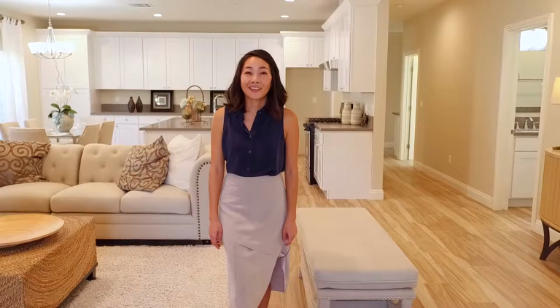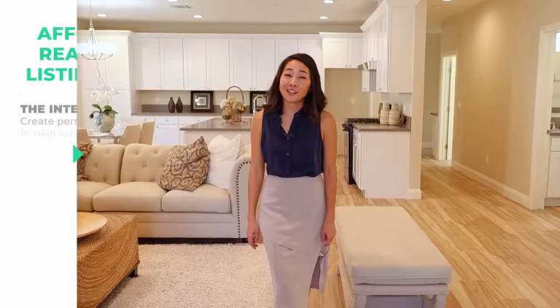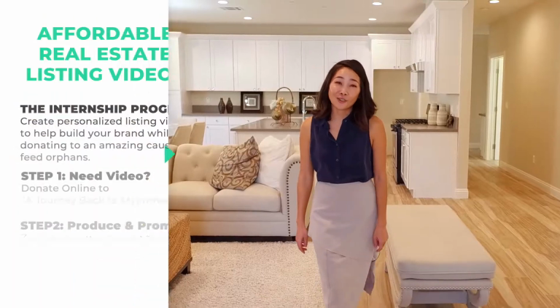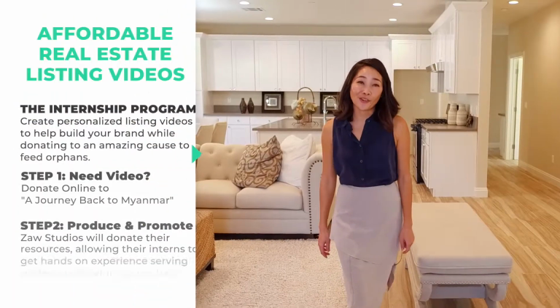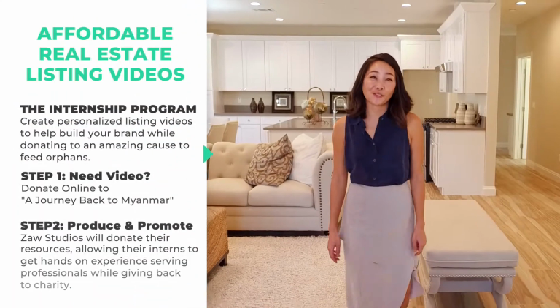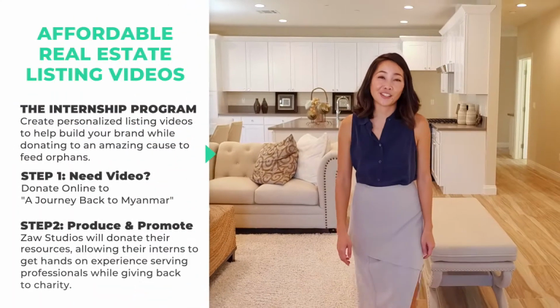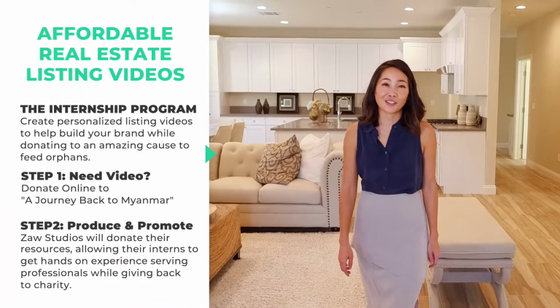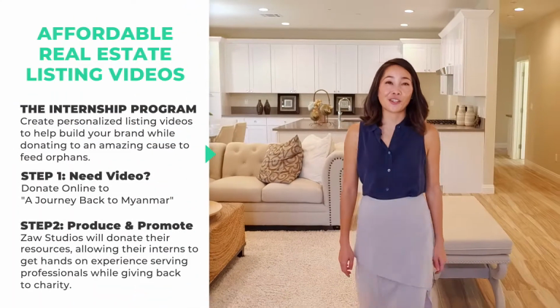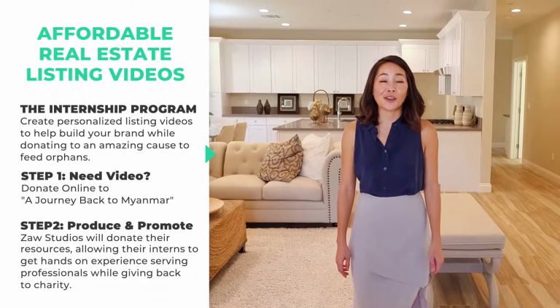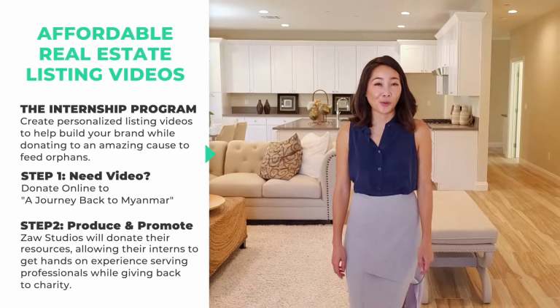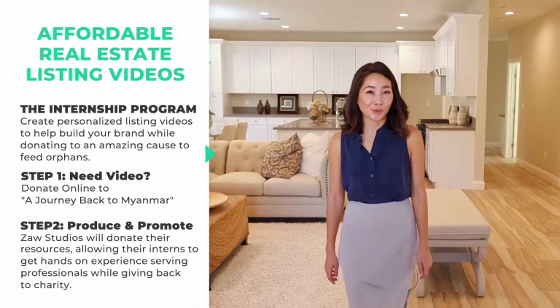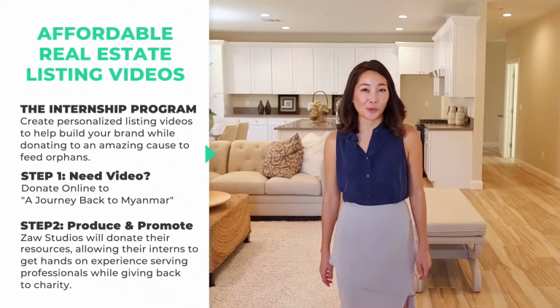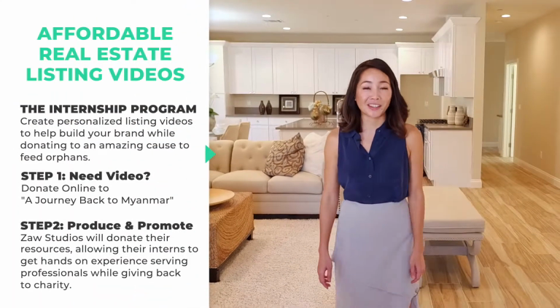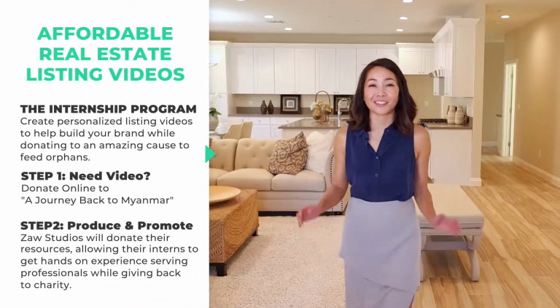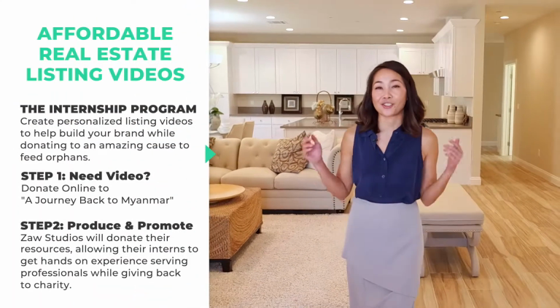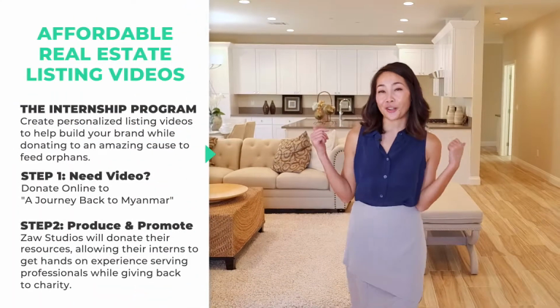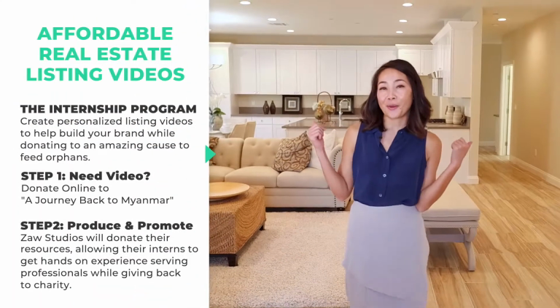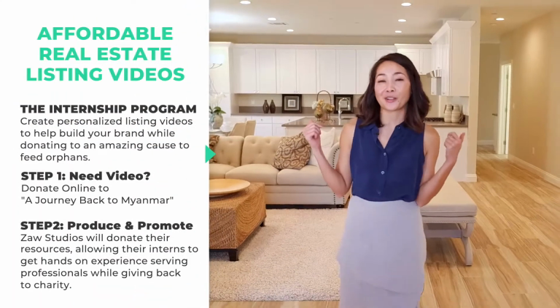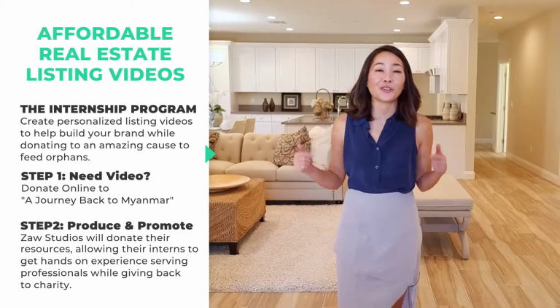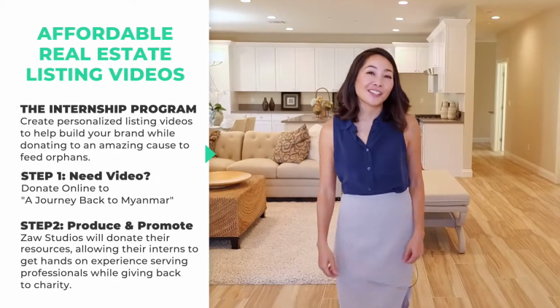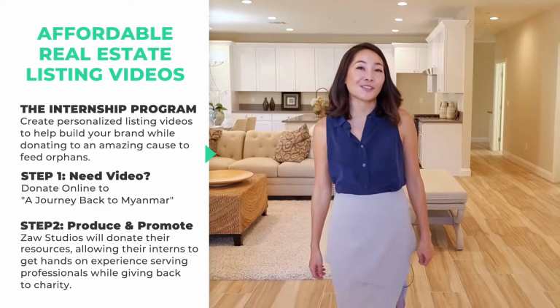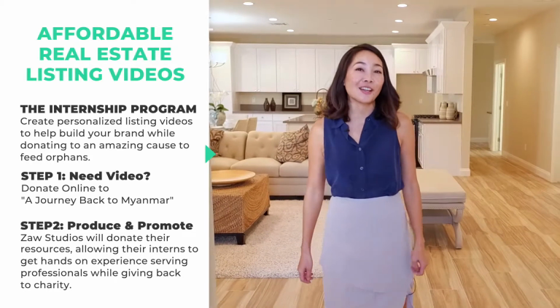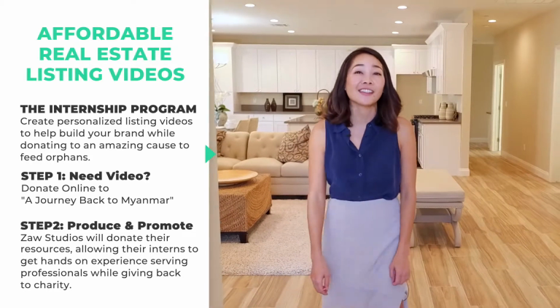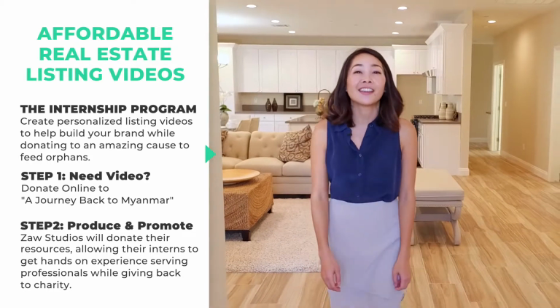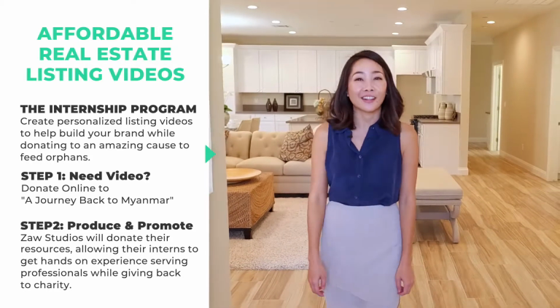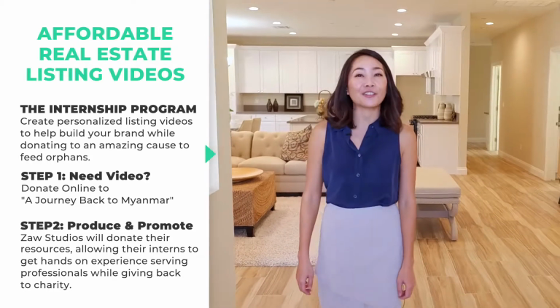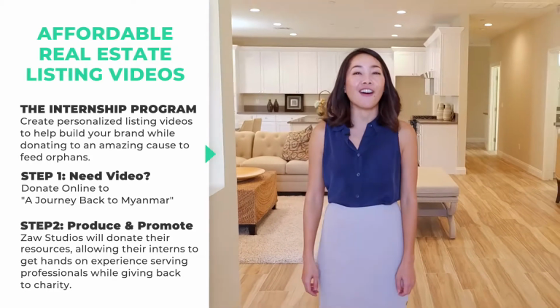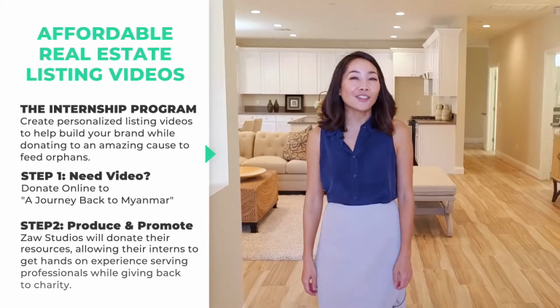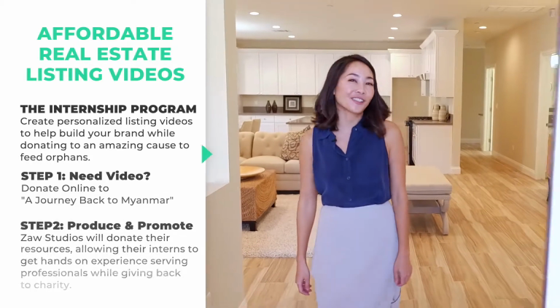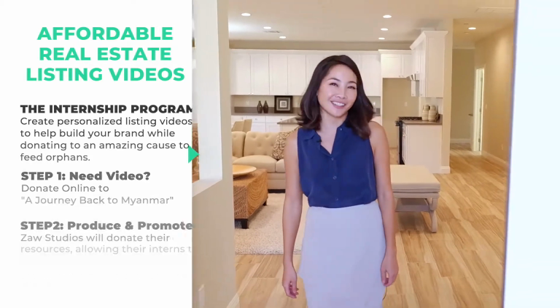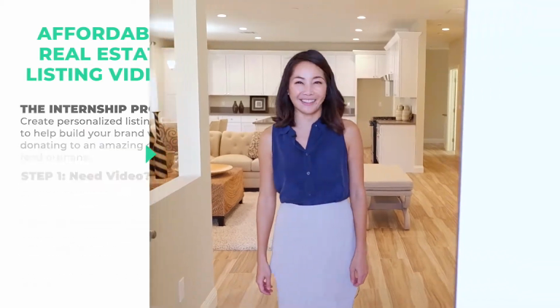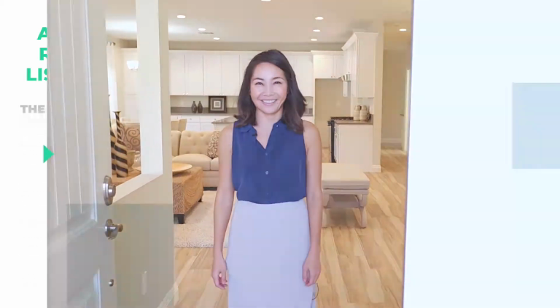Thank you so much for watching this video. I hope you enjoyed it. This is Cherry Wing of RE-MAX 2000, here for all your real estate needs.